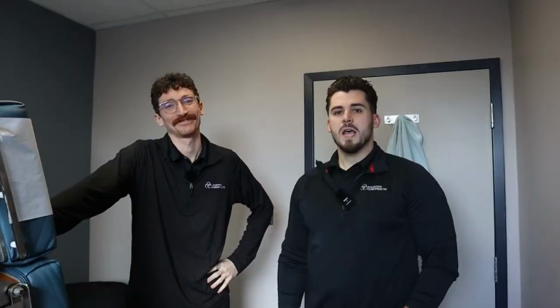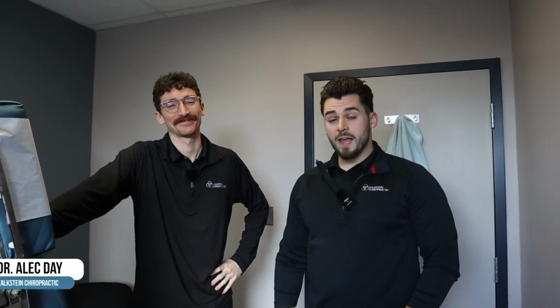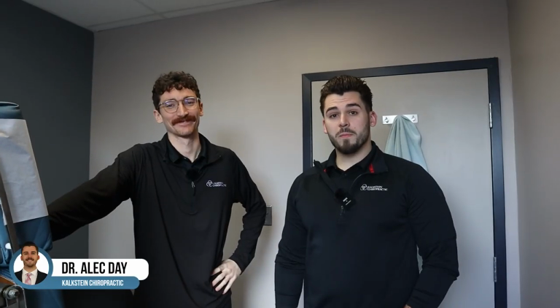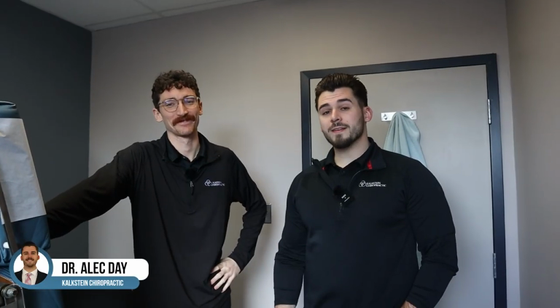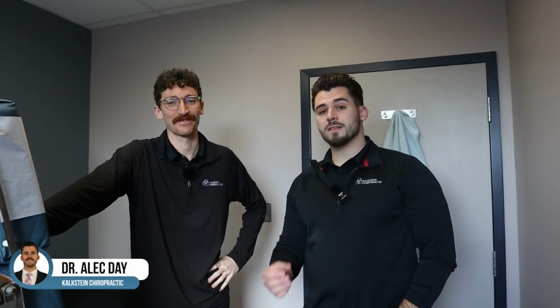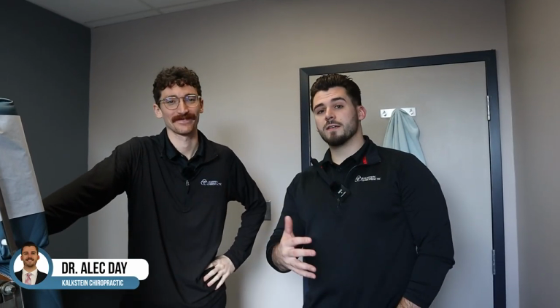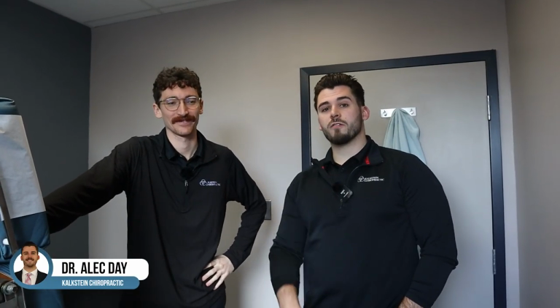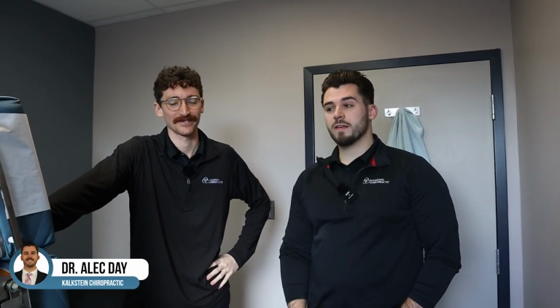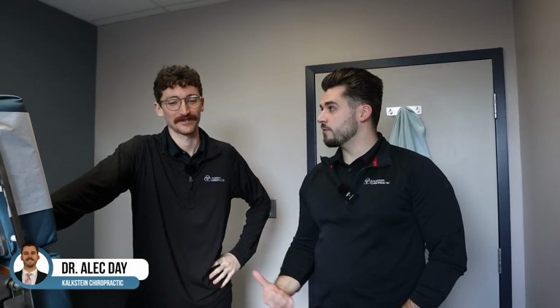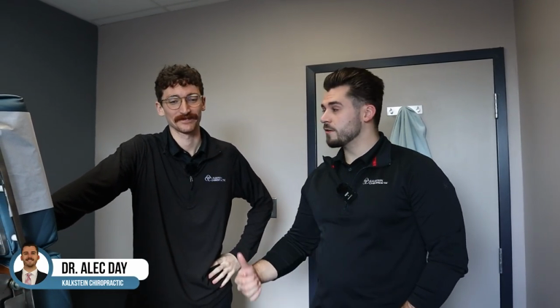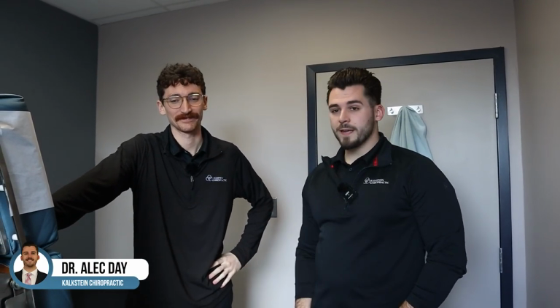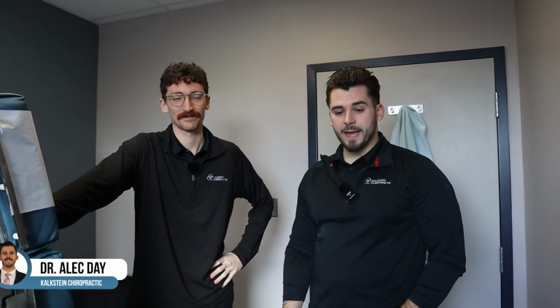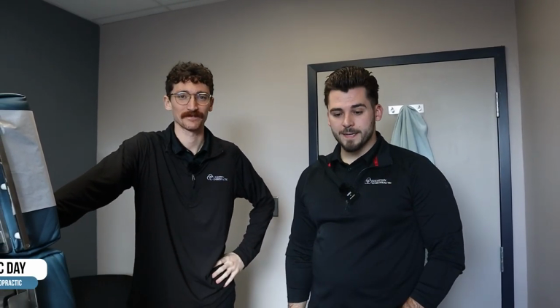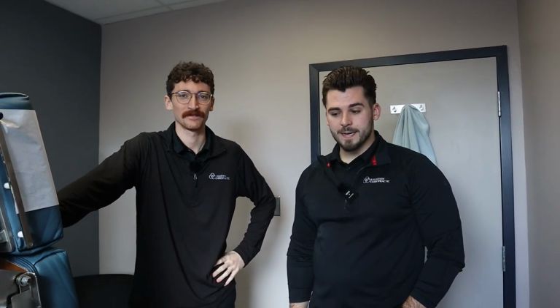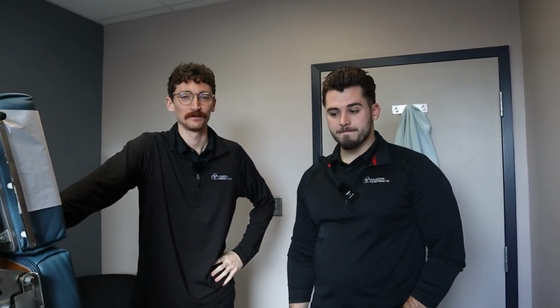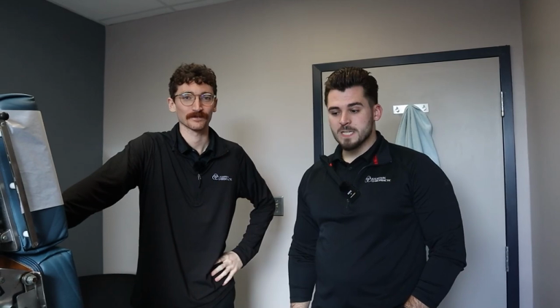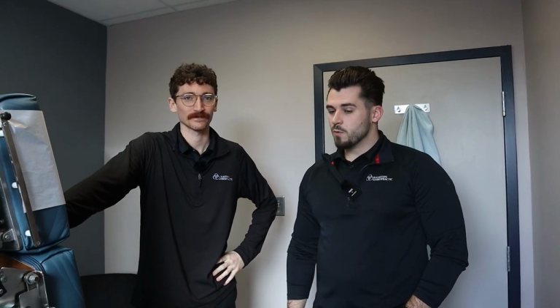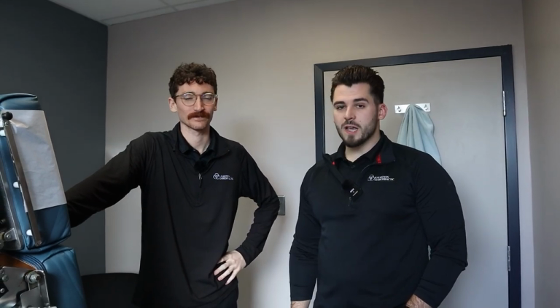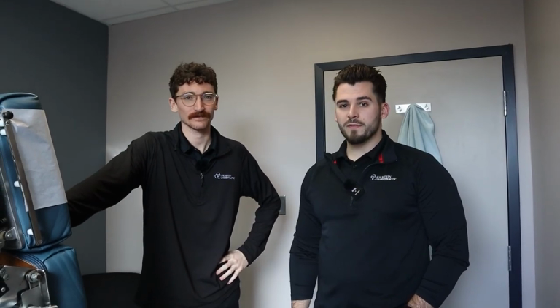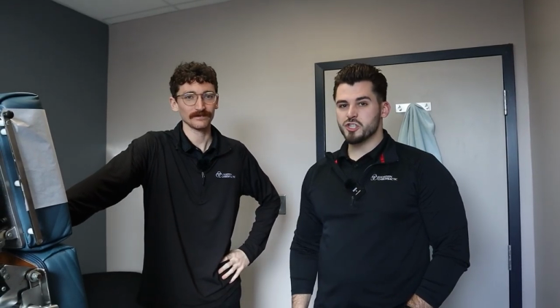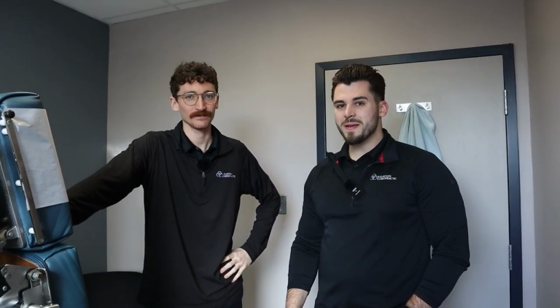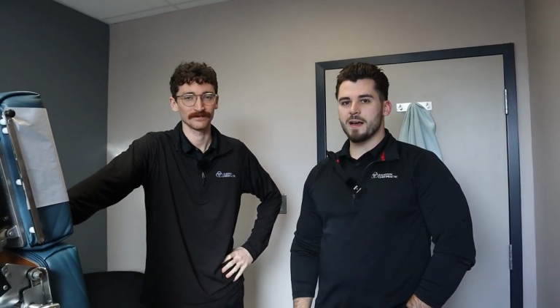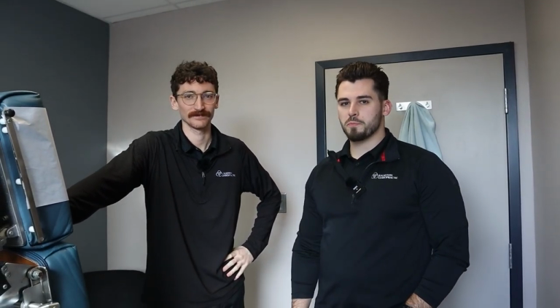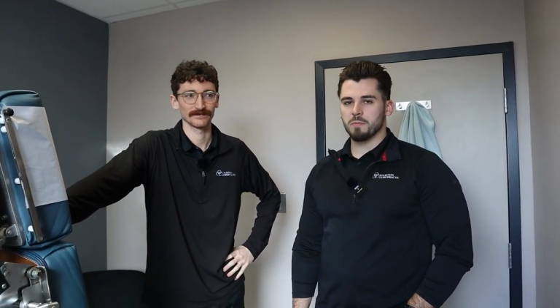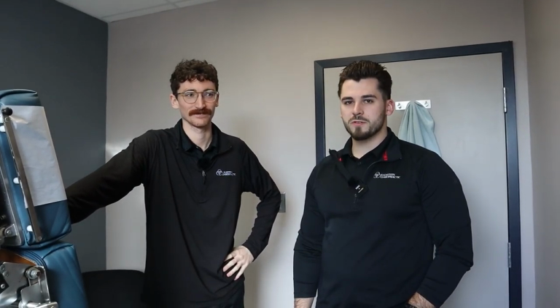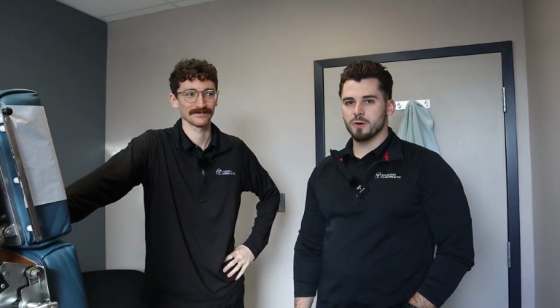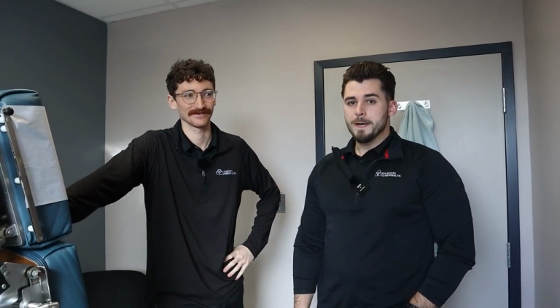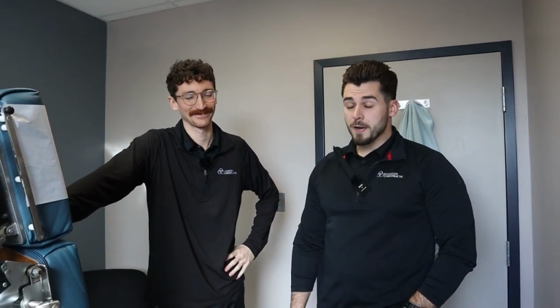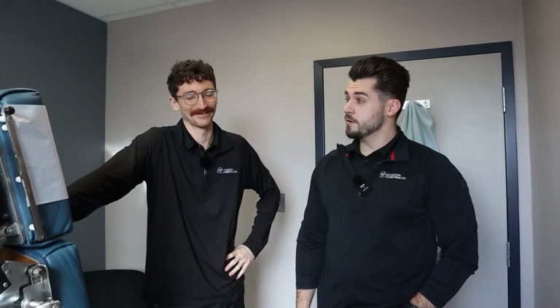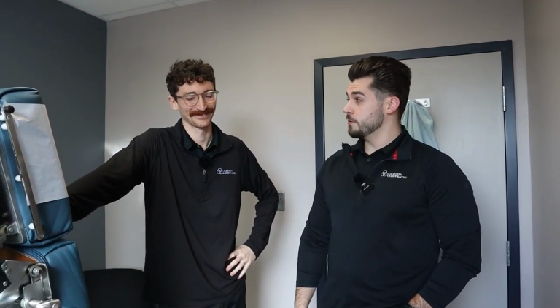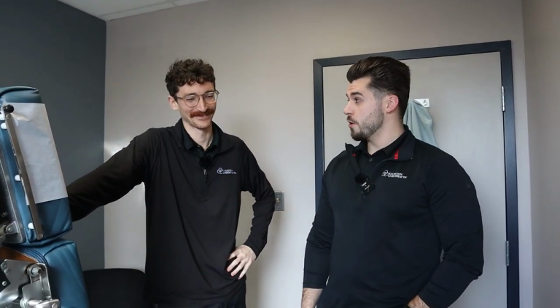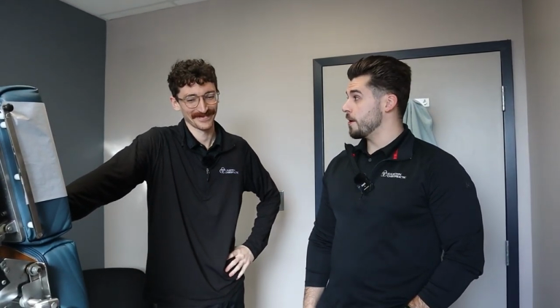Hey everybody, this is Dr. Alec here with Dr. Nick, and once again we have a legitimate in-house problem. So Dr. Nick, what's going on?